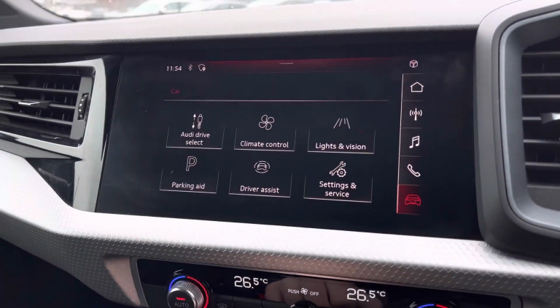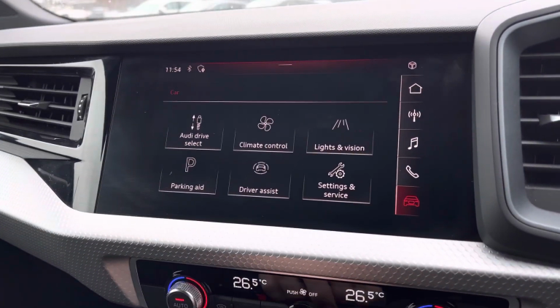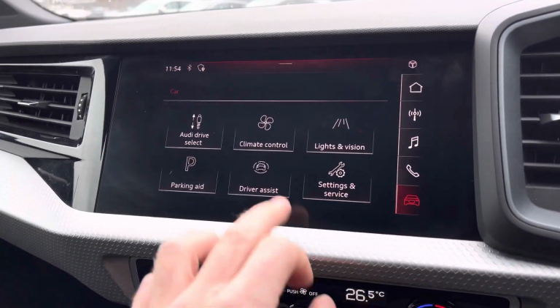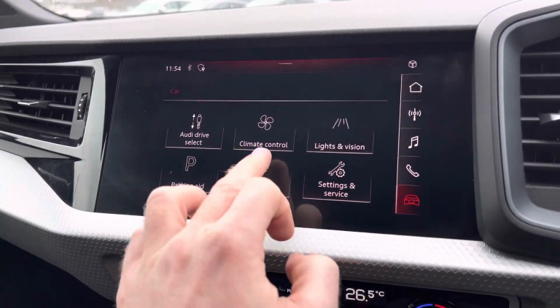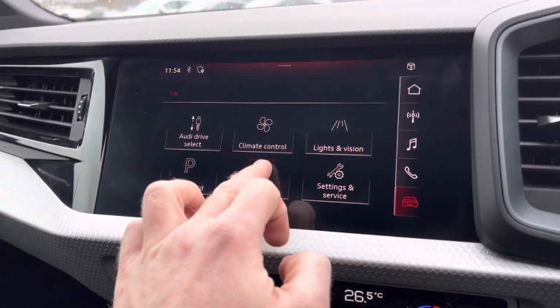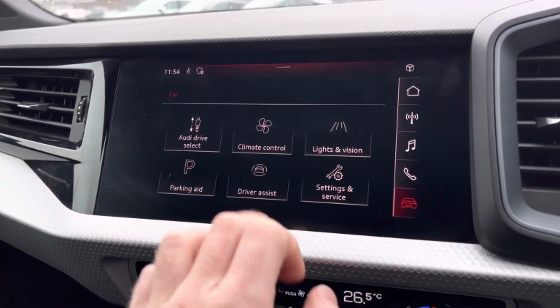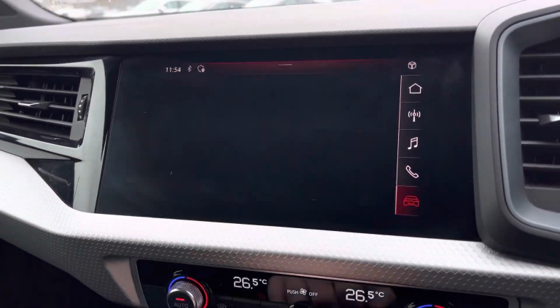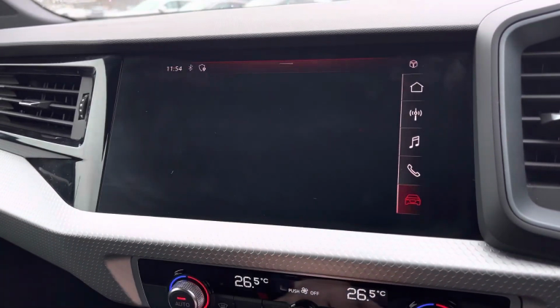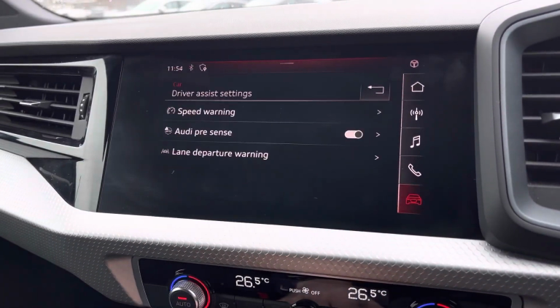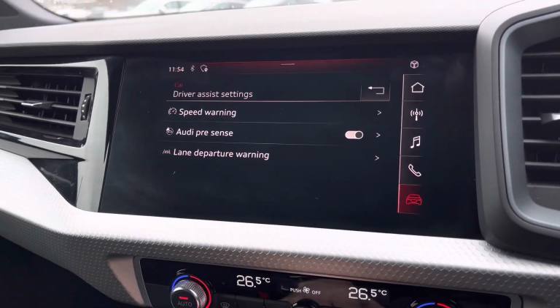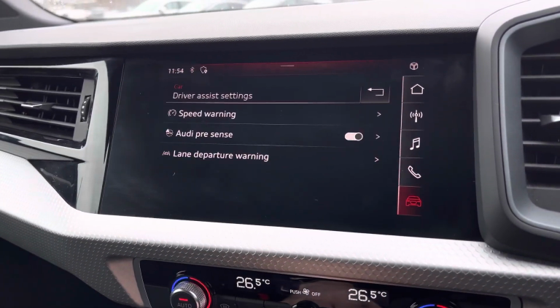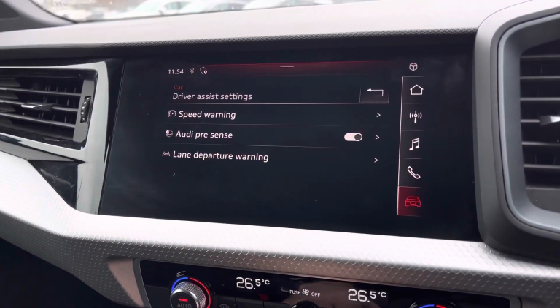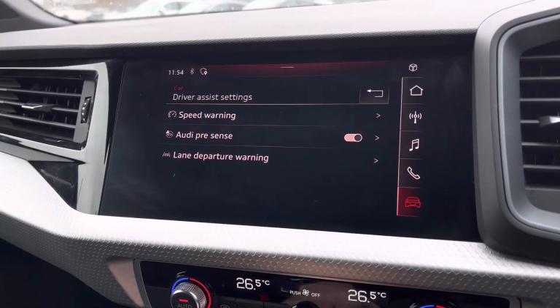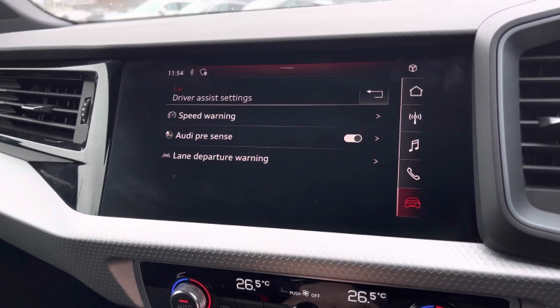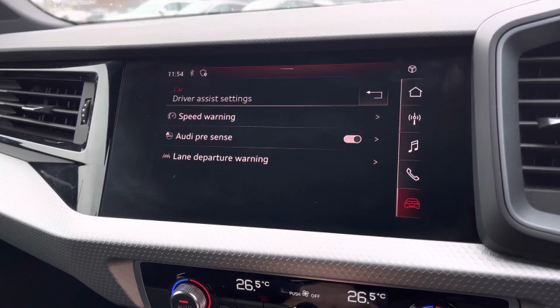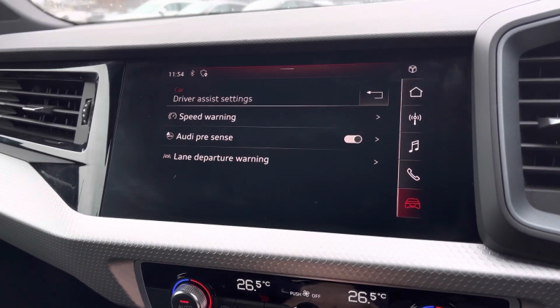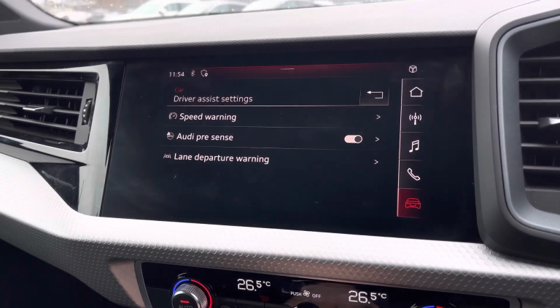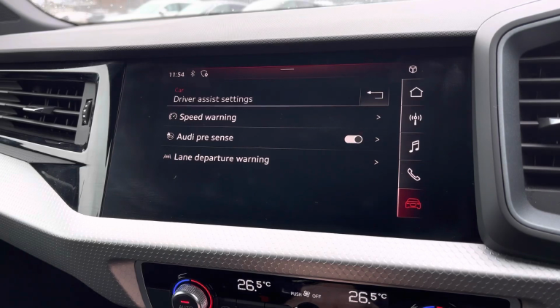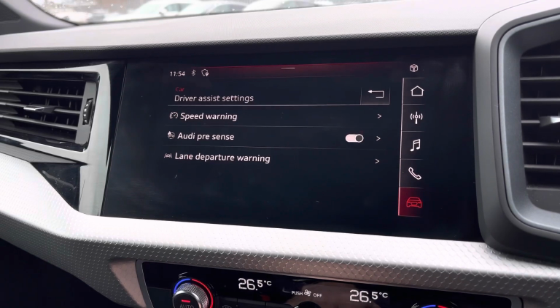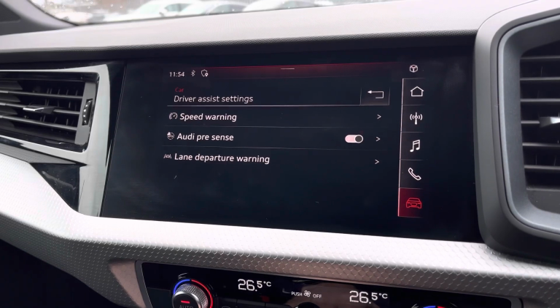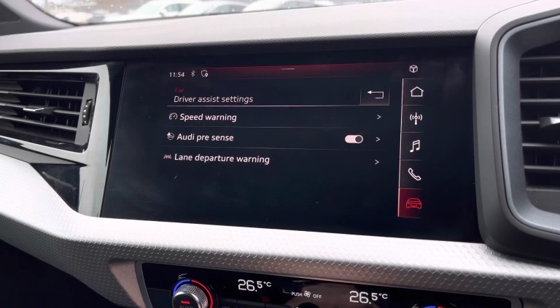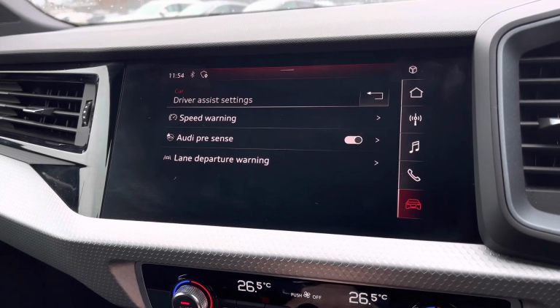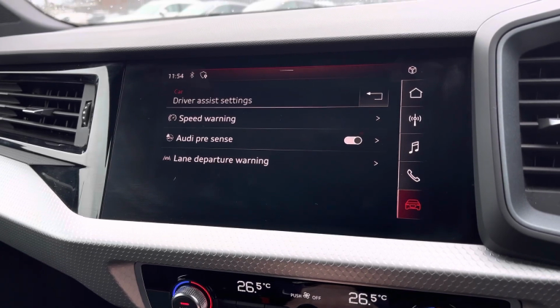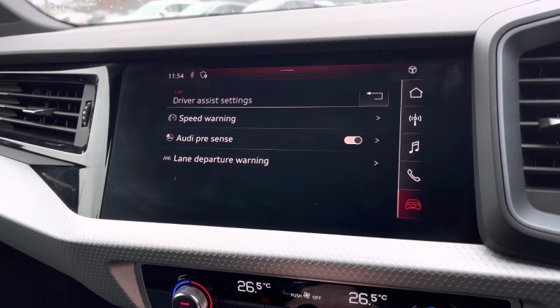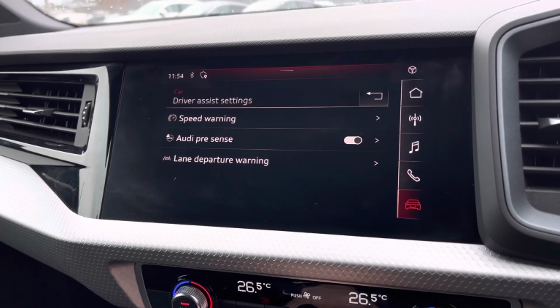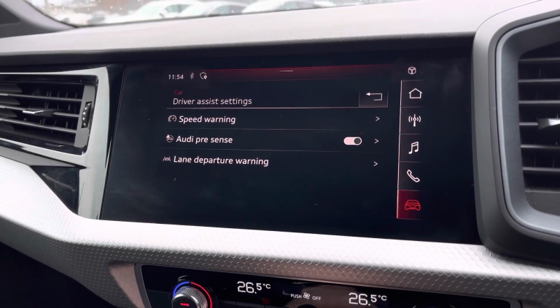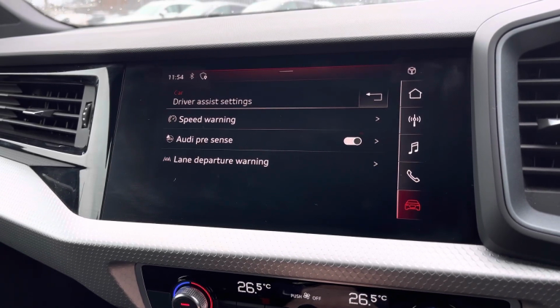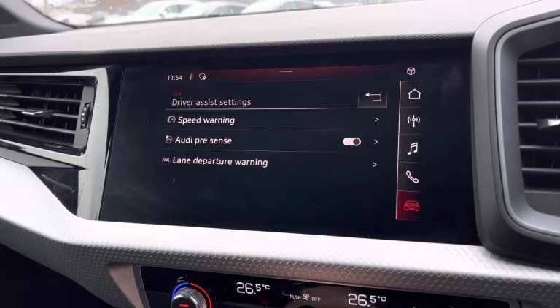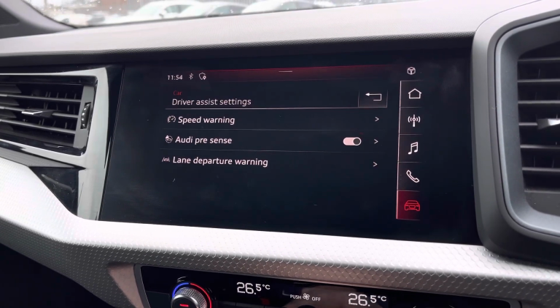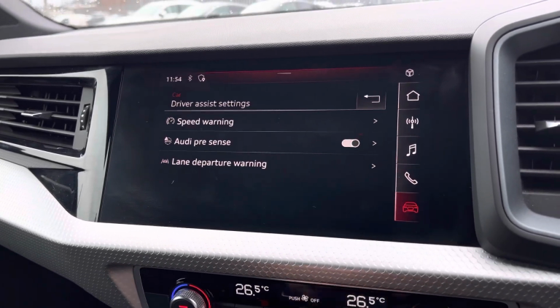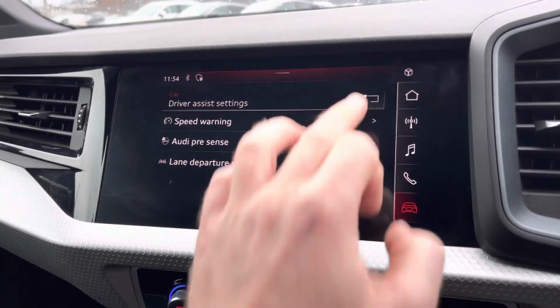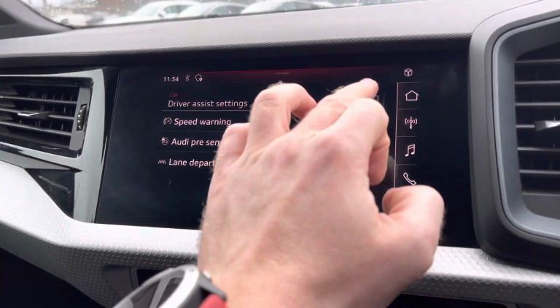Another fantastic feature on this A1 is the Audi Pre-Sense, which does feature pedestrian detection to the front of the vehicle.